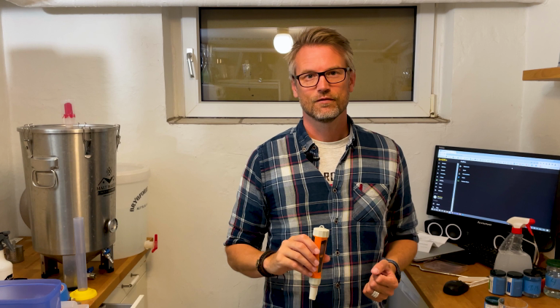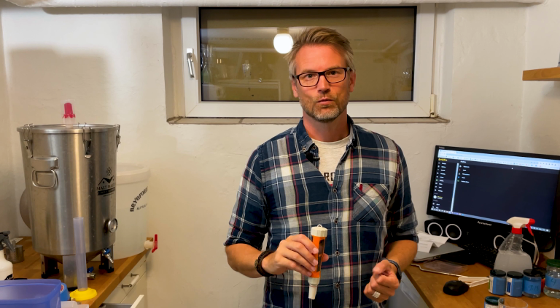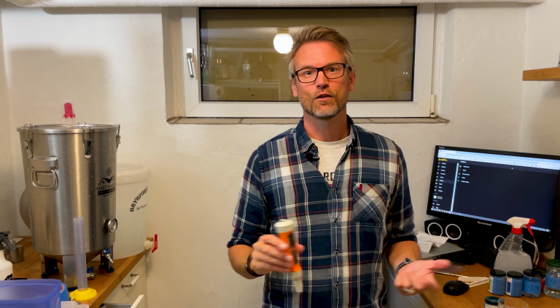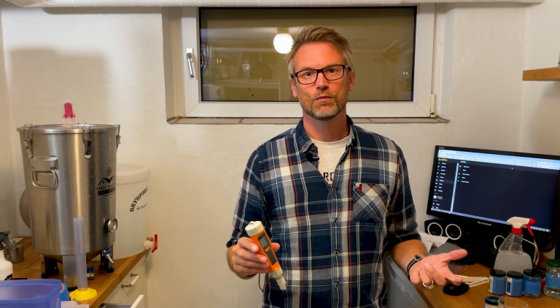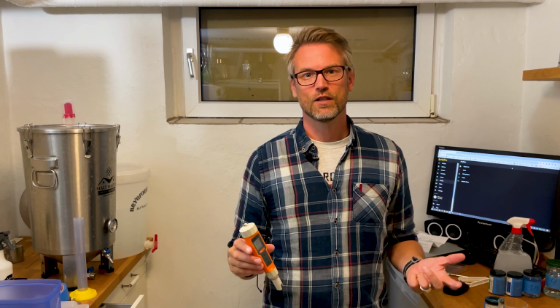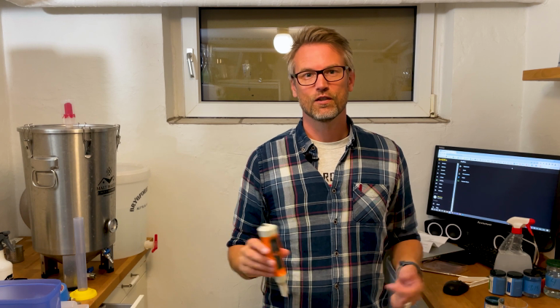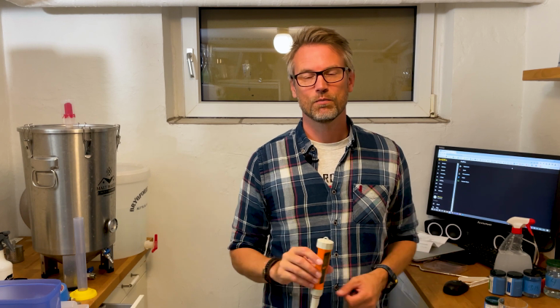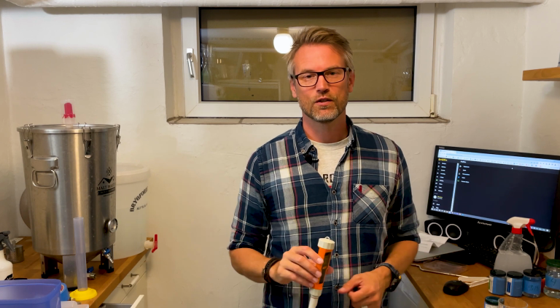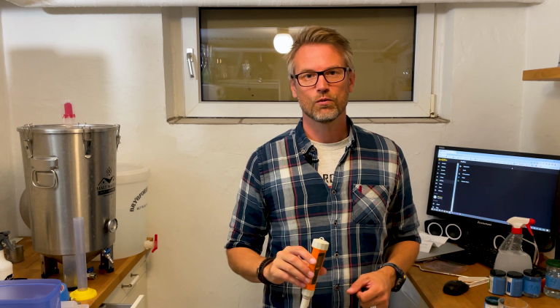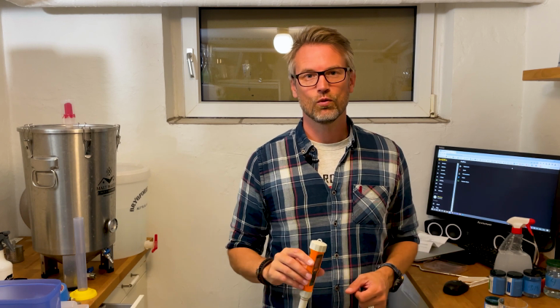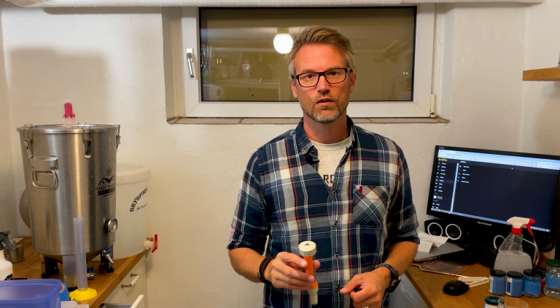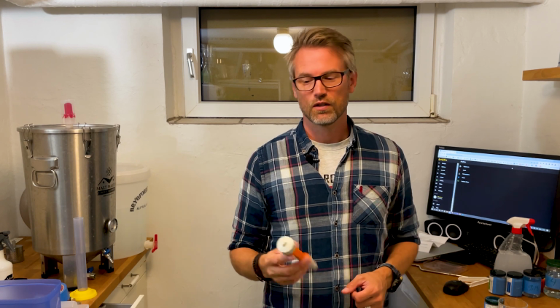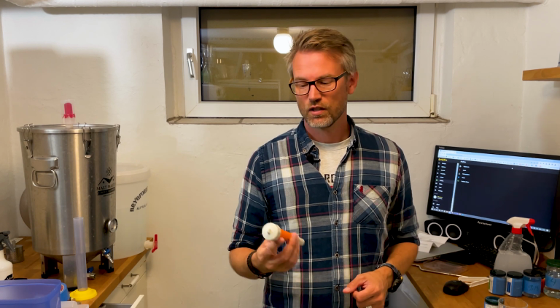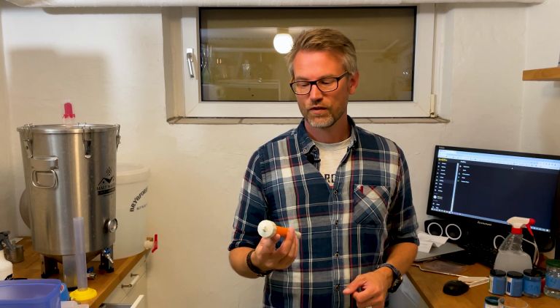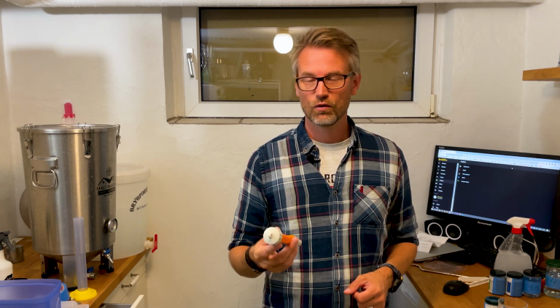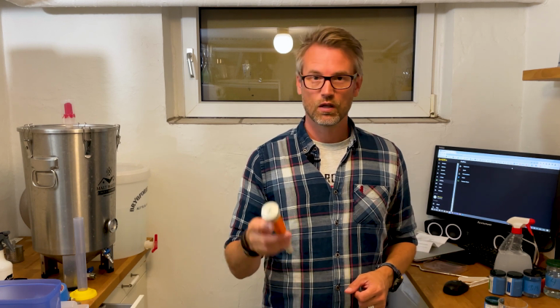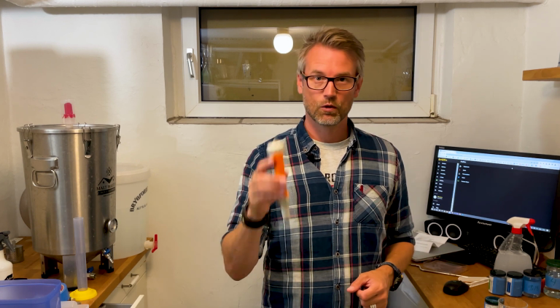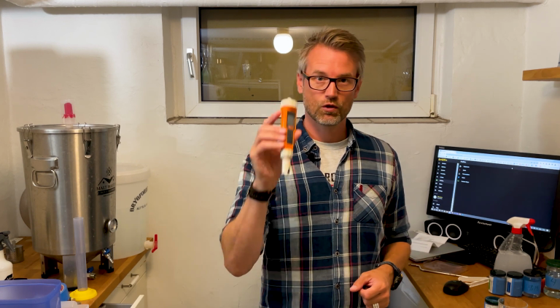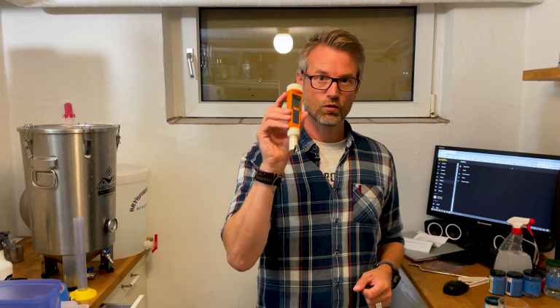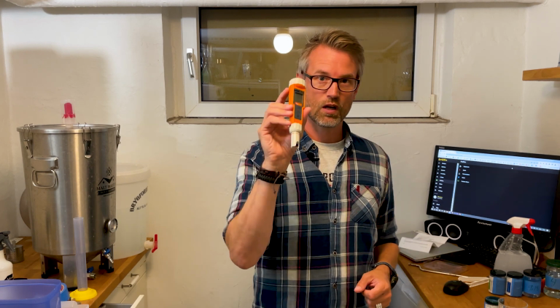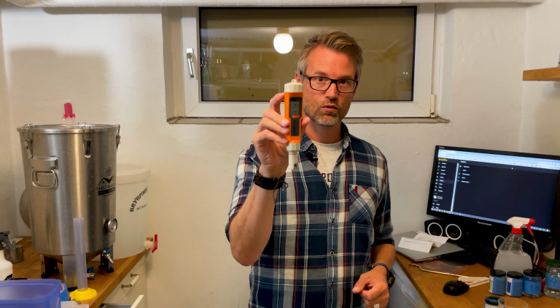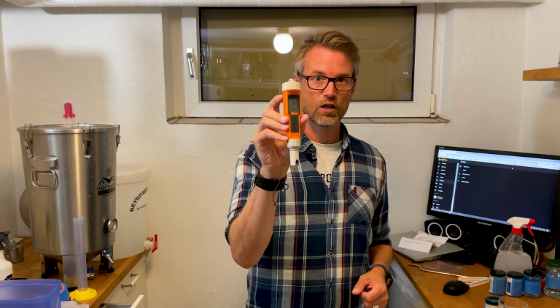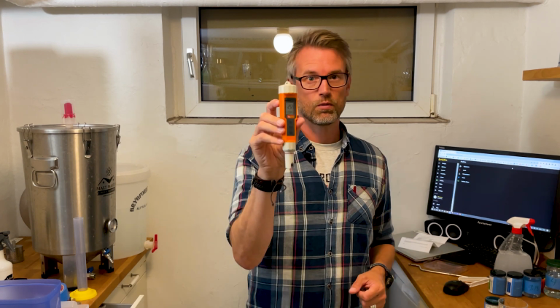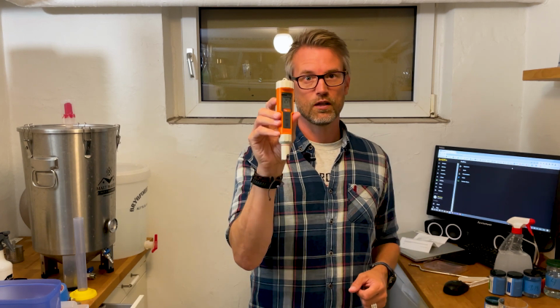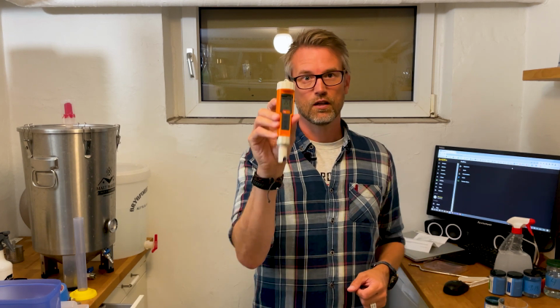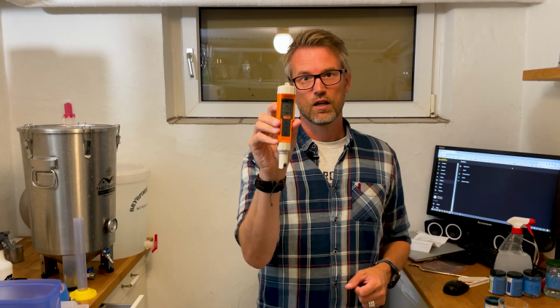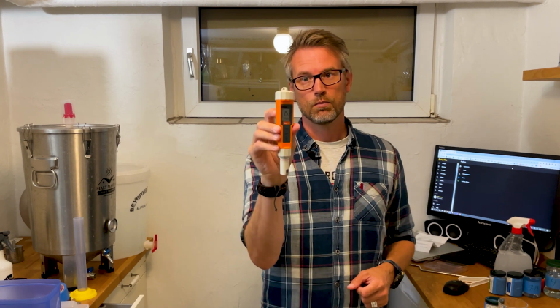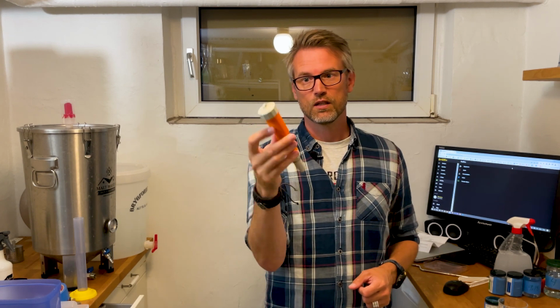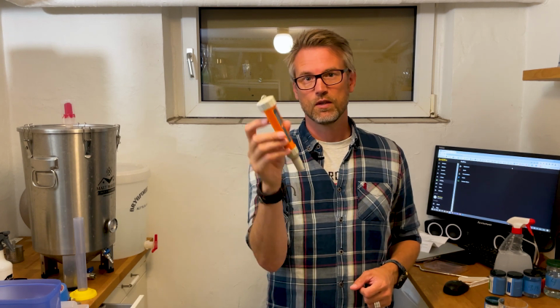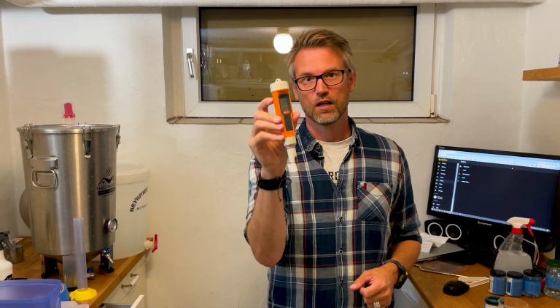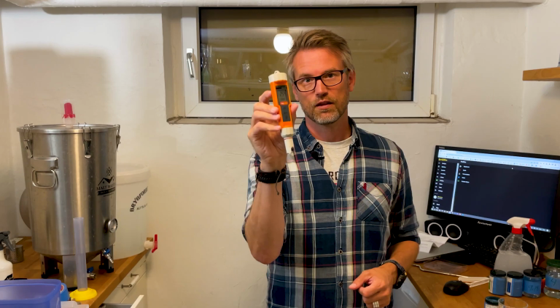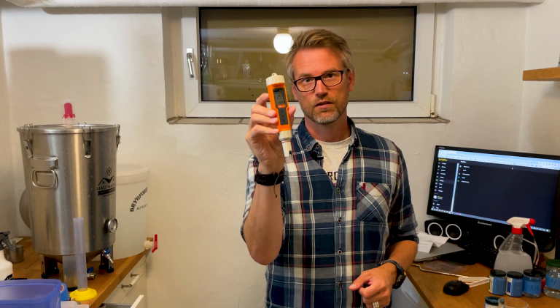Welcome to Beerstars from Beerstar Brewhouse. In this video I'm going to show you how to calibrate a pH meter like this.